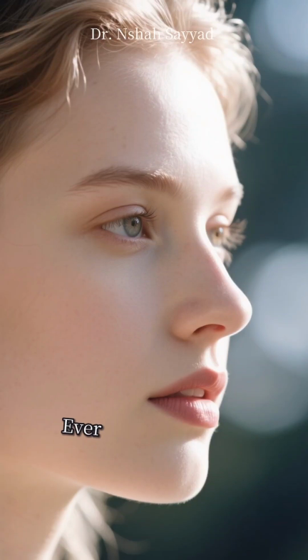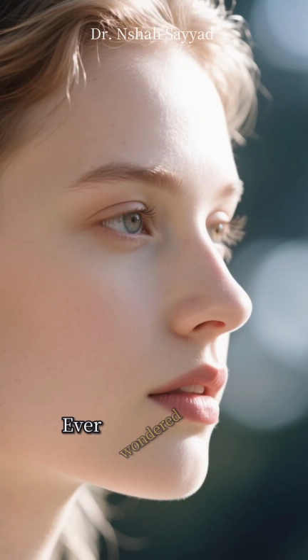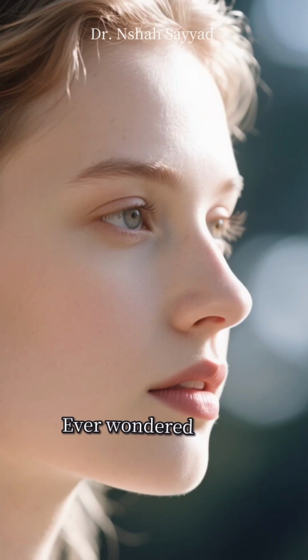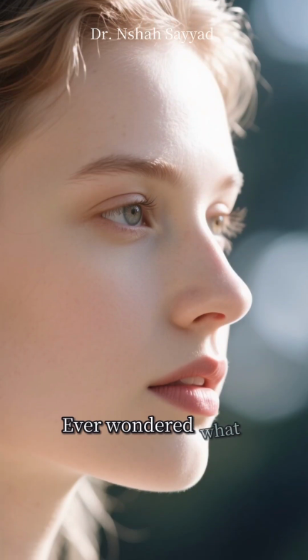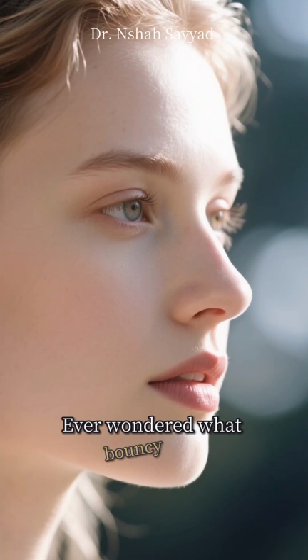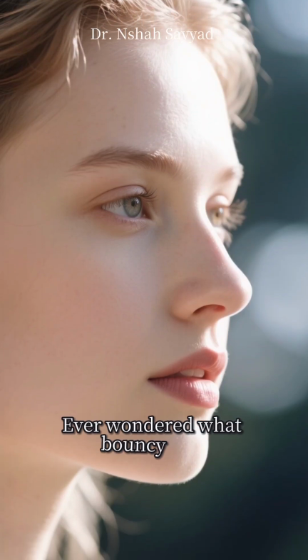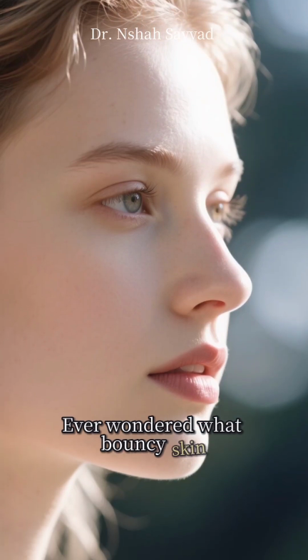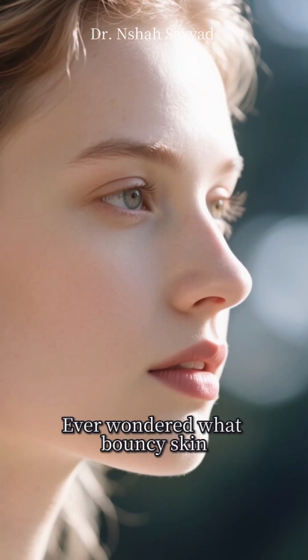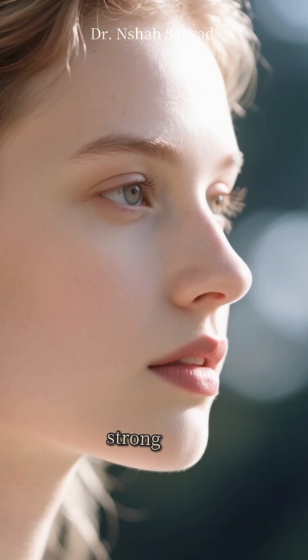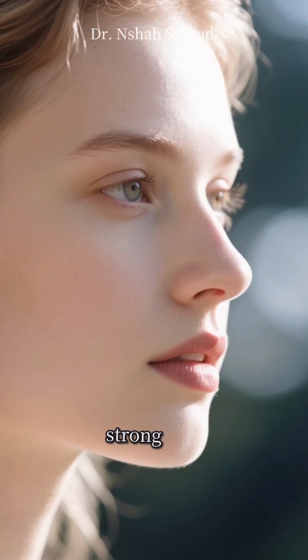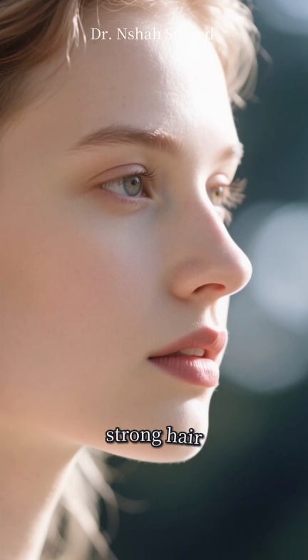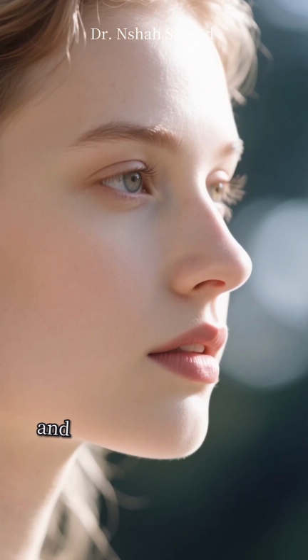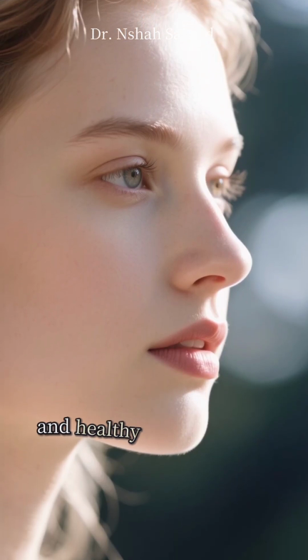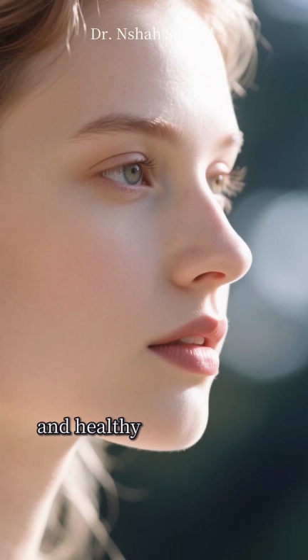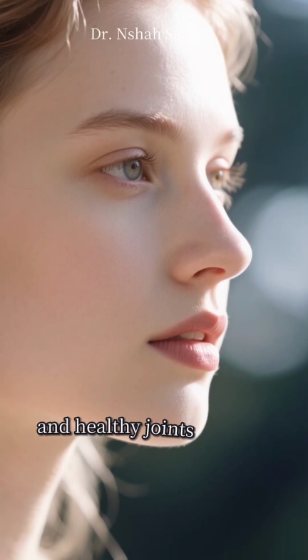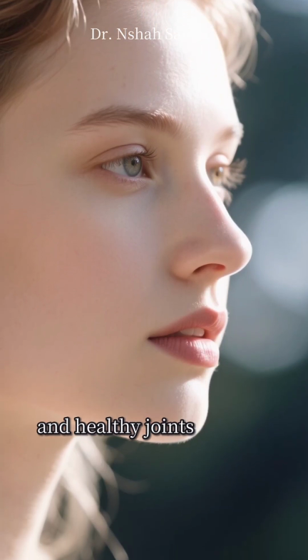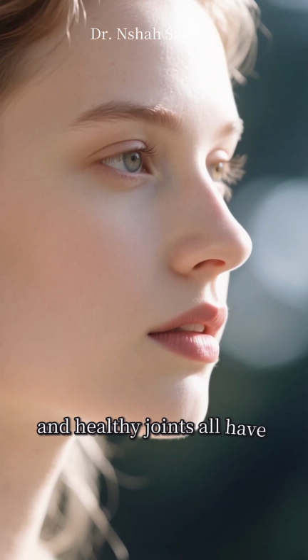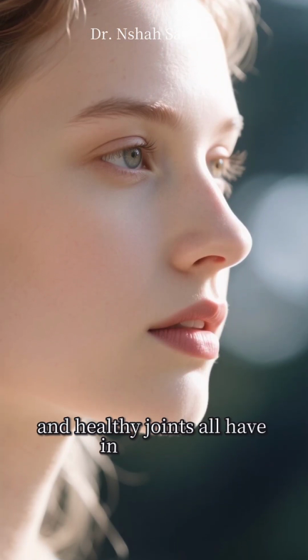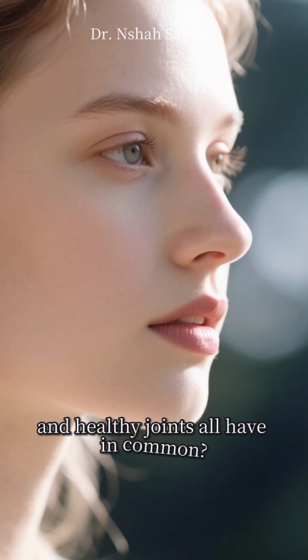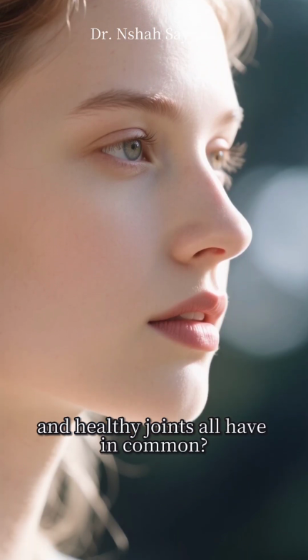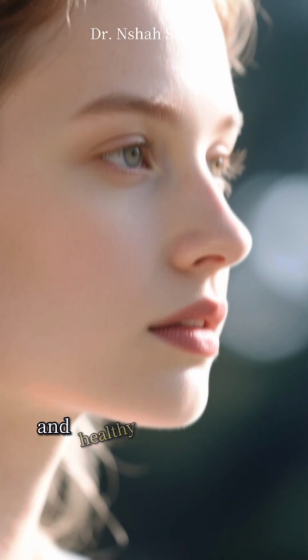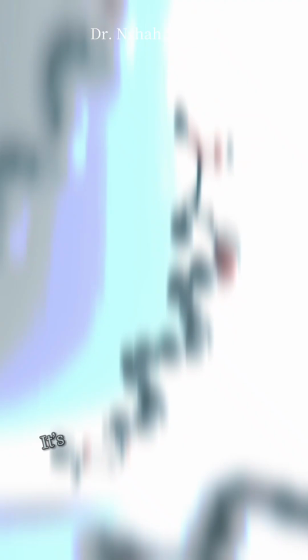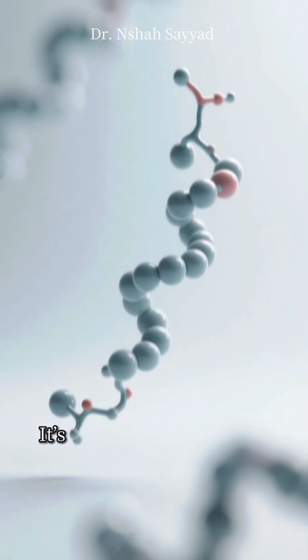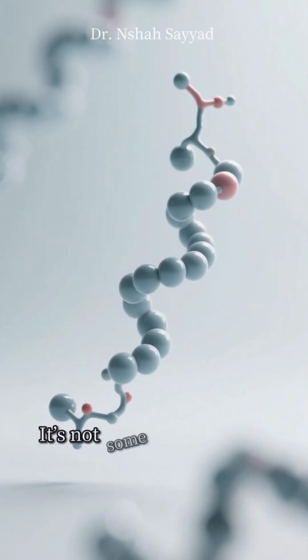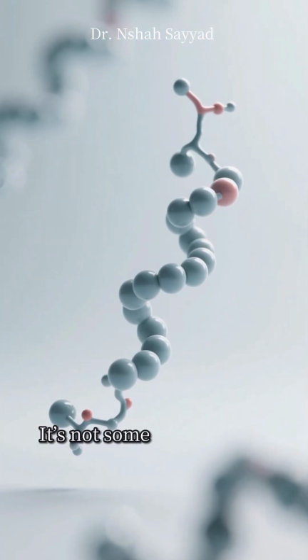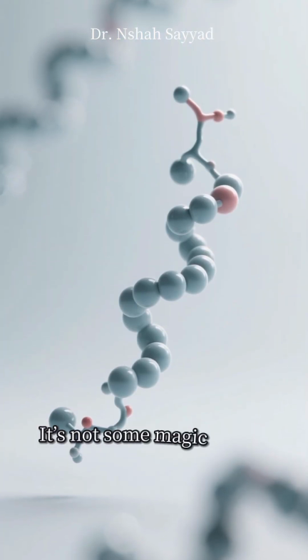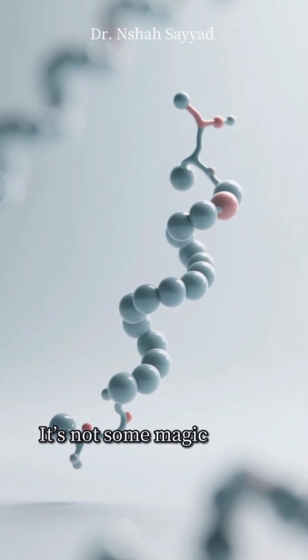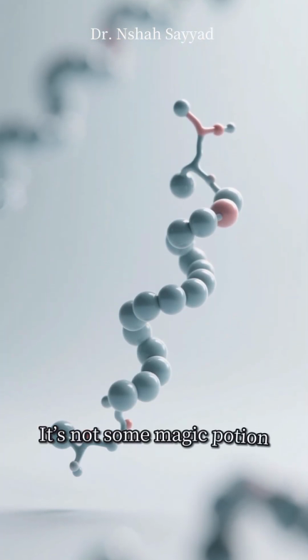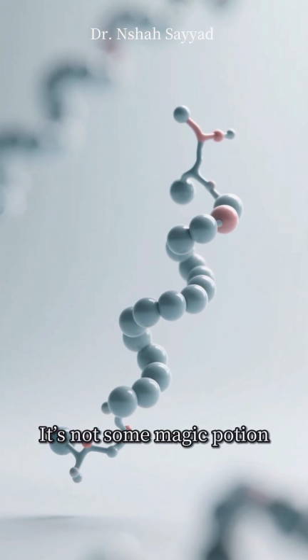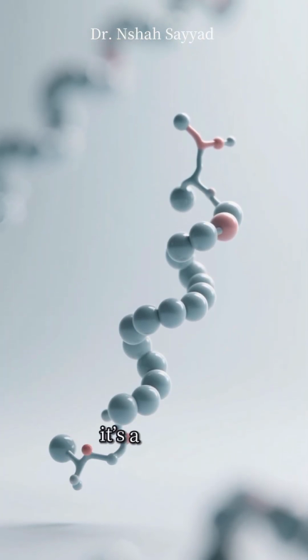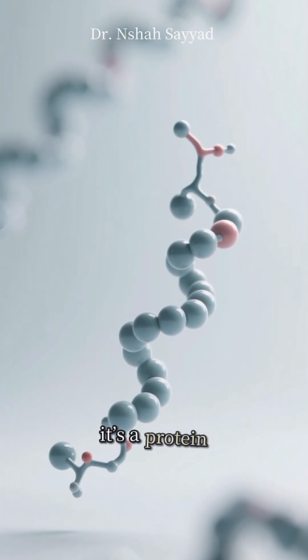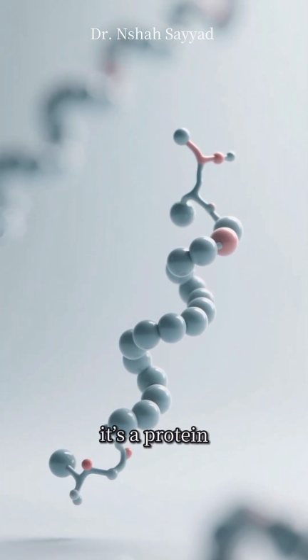Ever wondered what bouncy skin, strong hair, and healthy joints all have in common? It's not some magic potion — it's a protein.